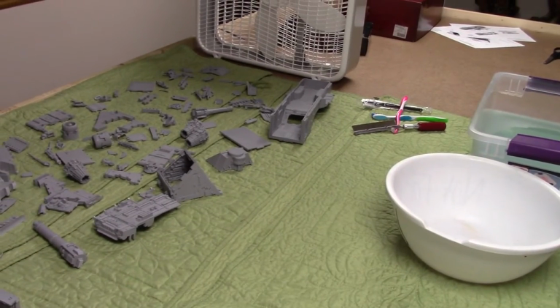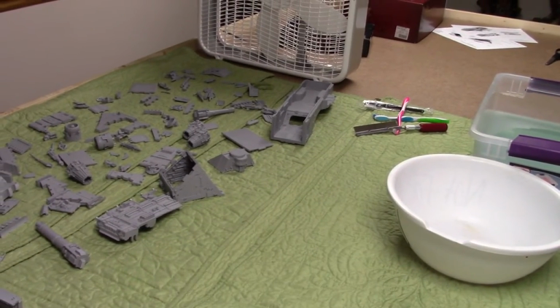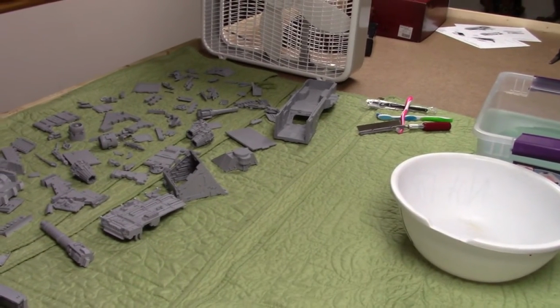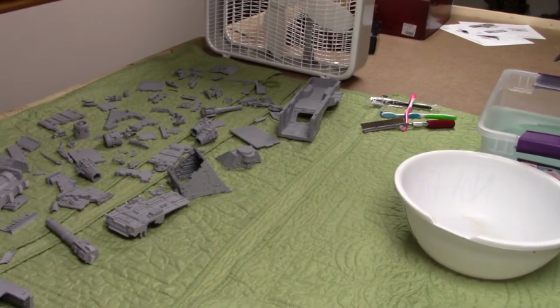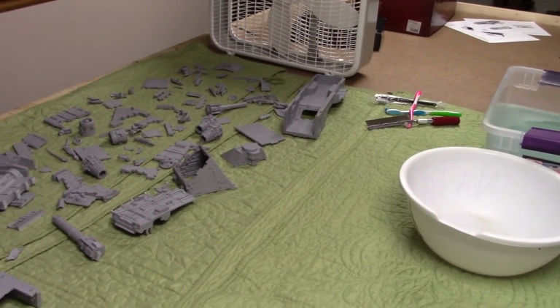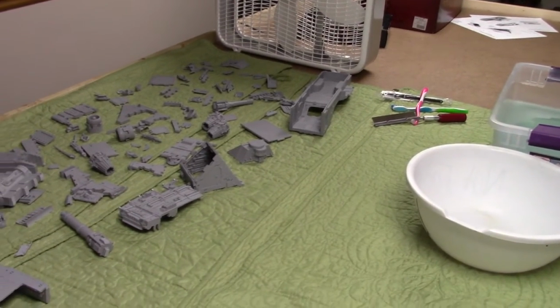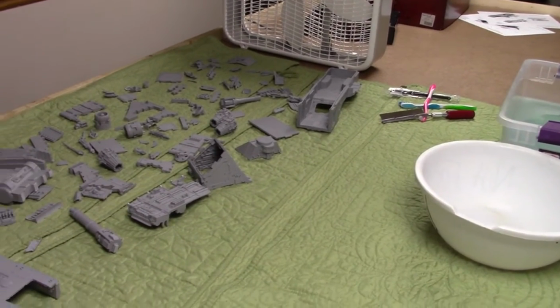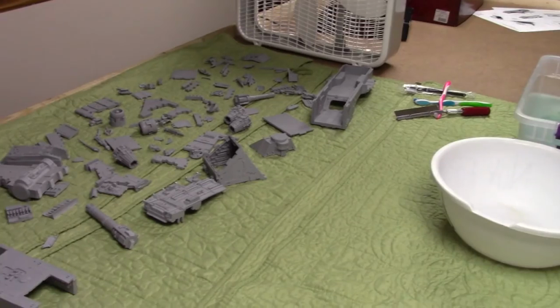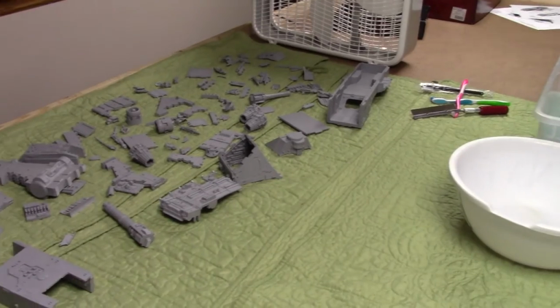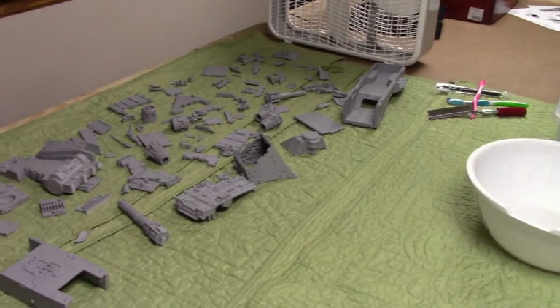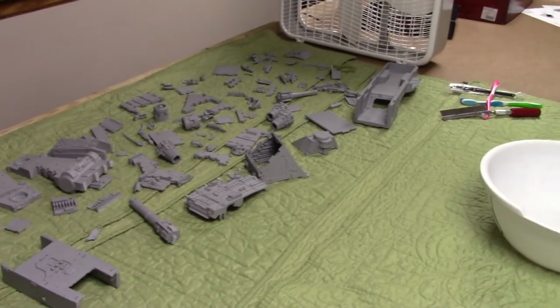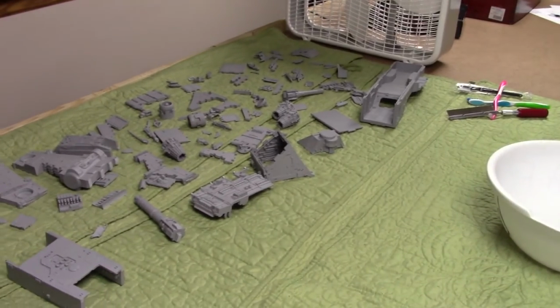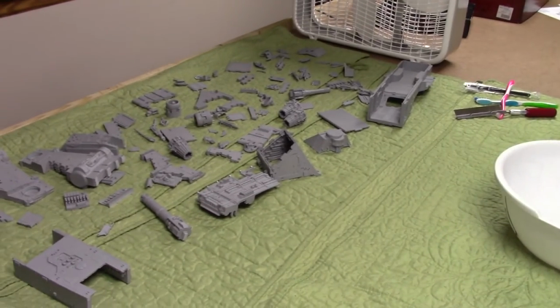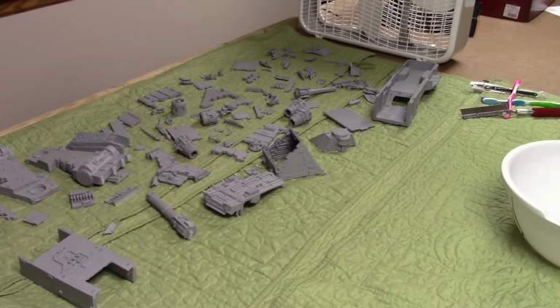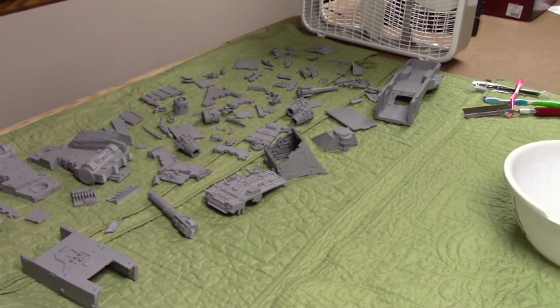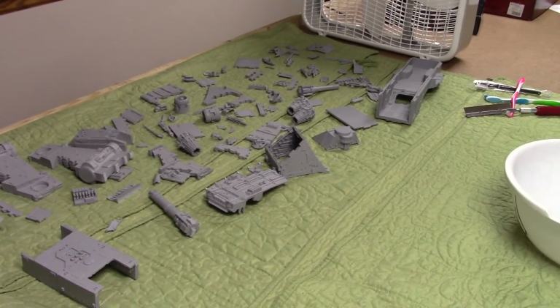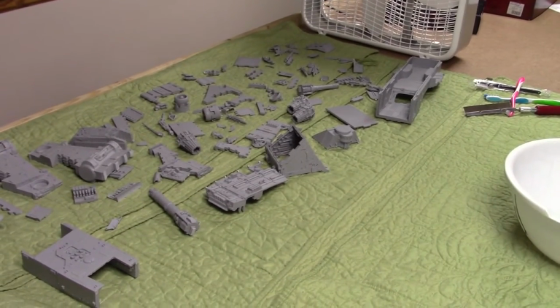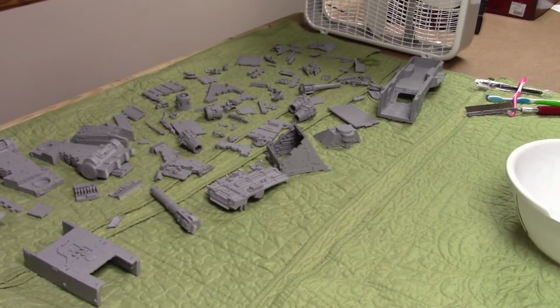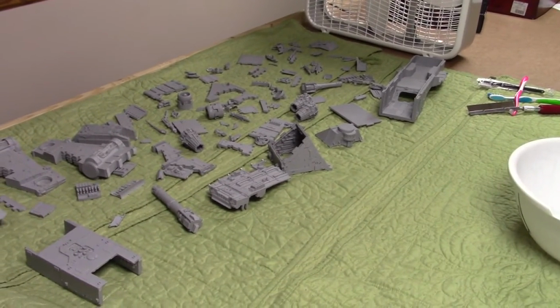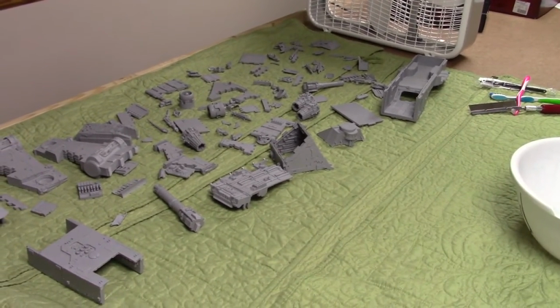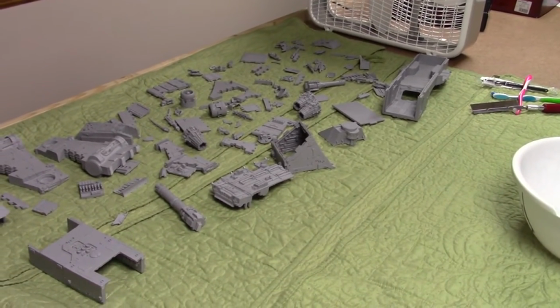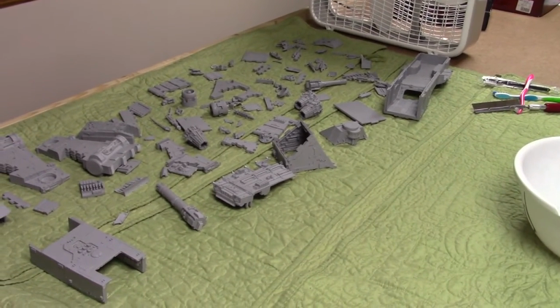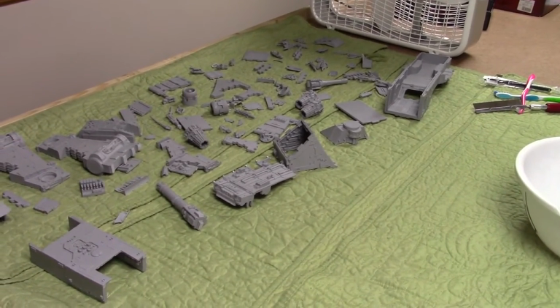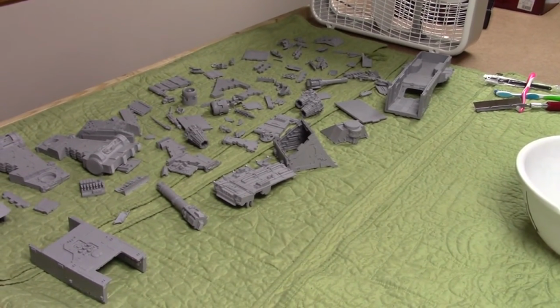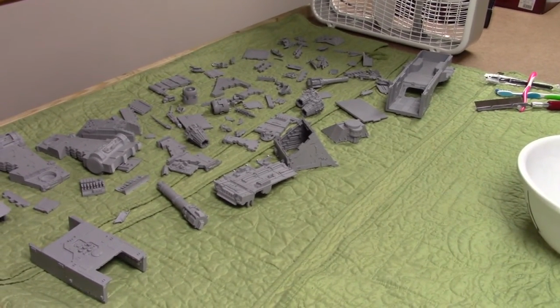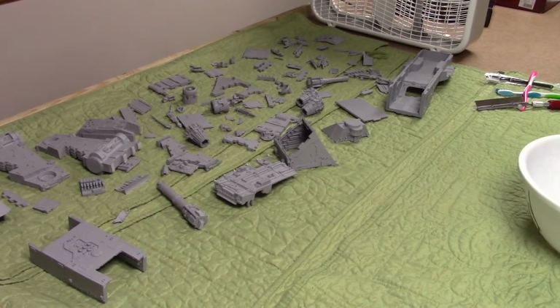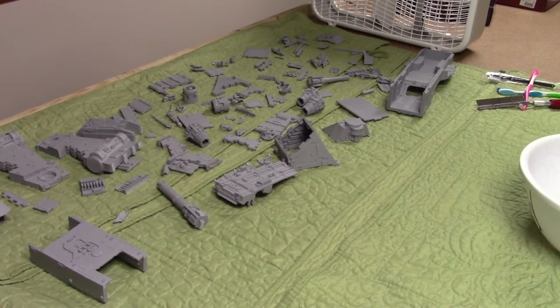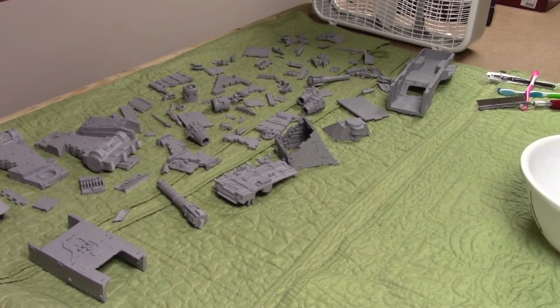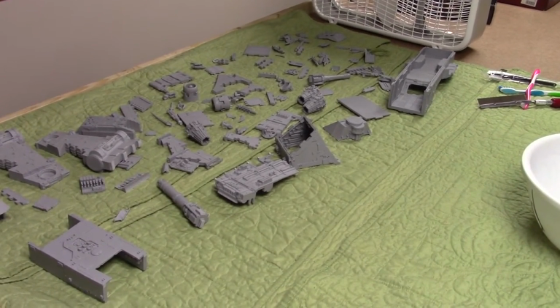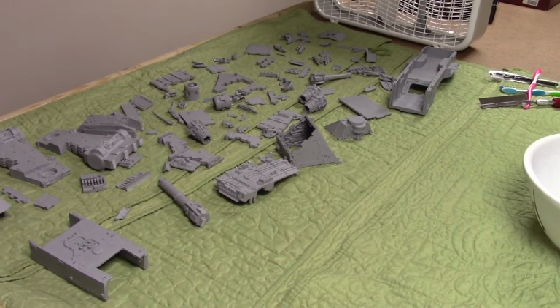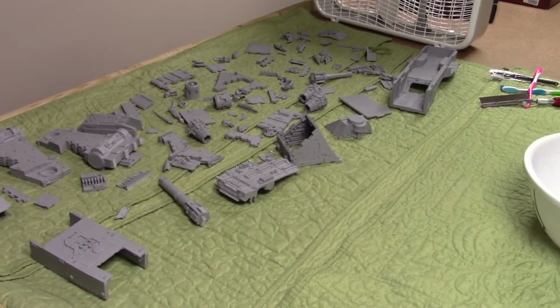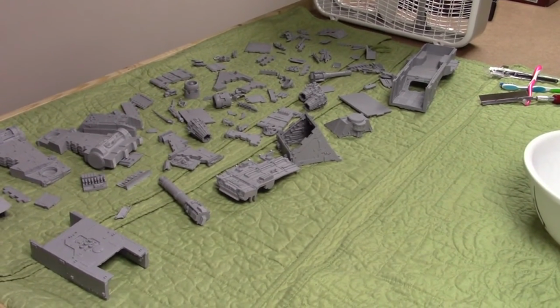What's up guys? It's Jake here from Chief Life Gaming. Today an update on the Thunderhawk gunship.